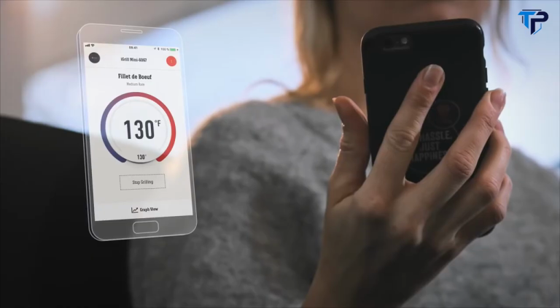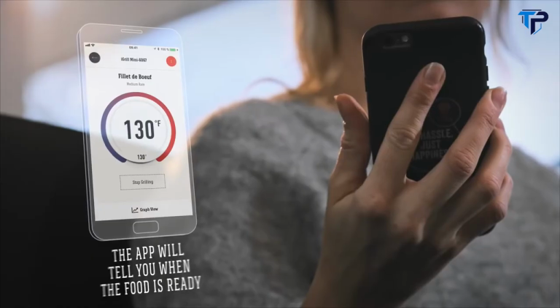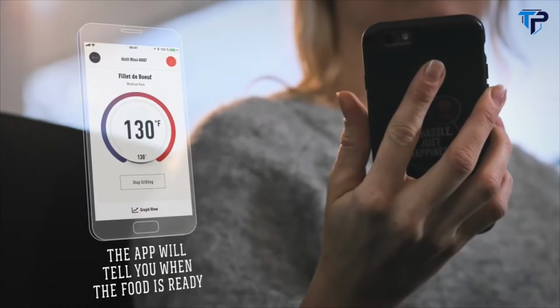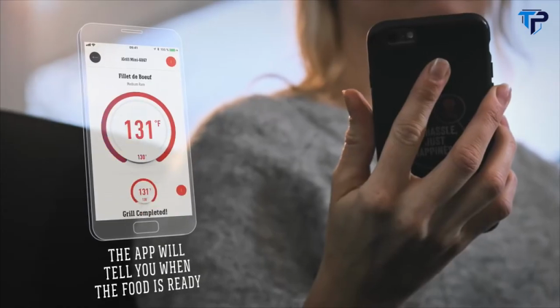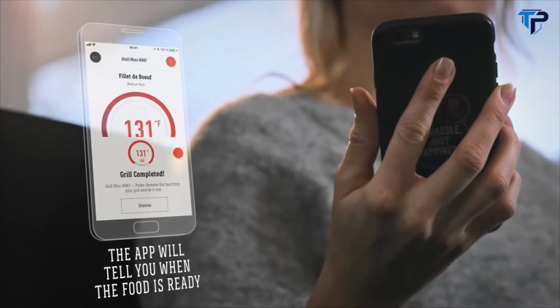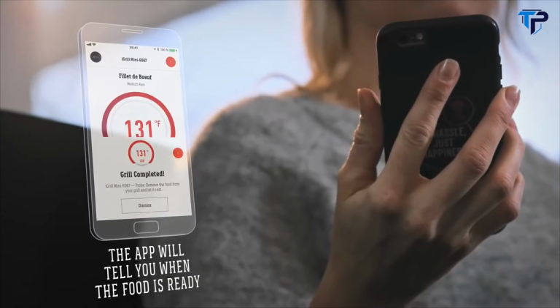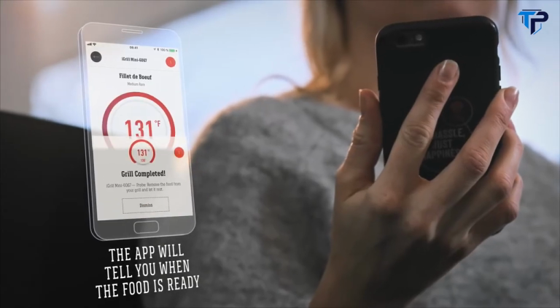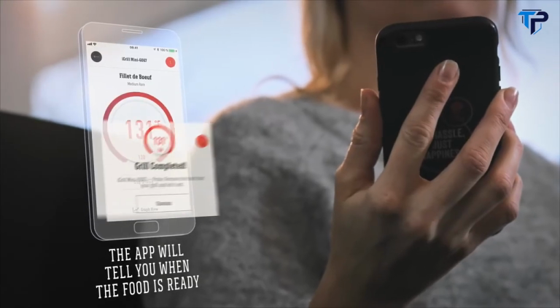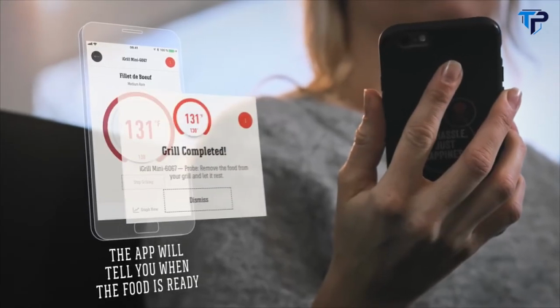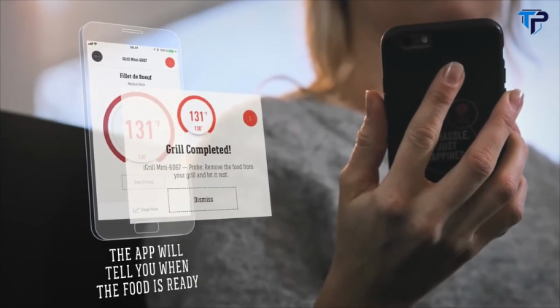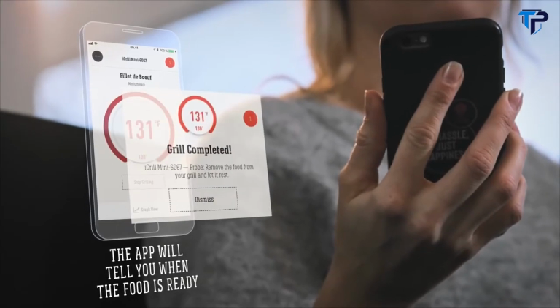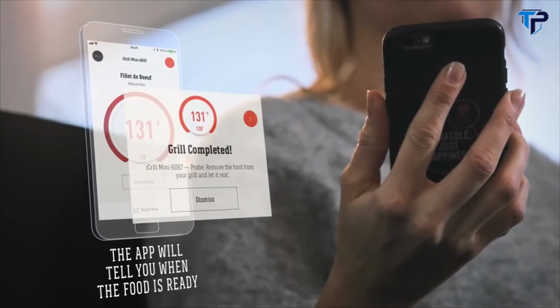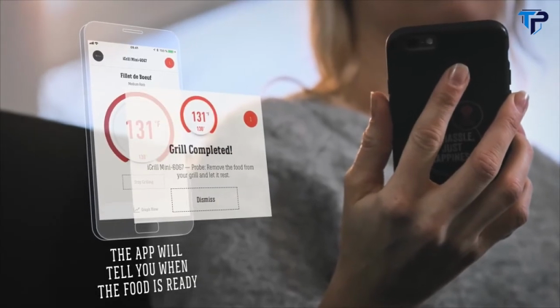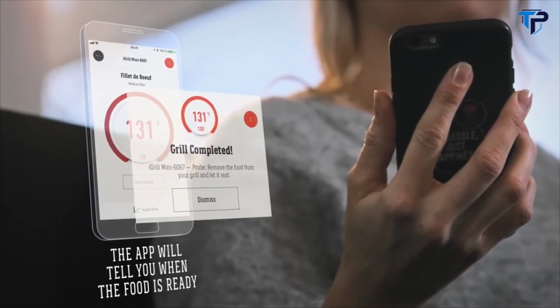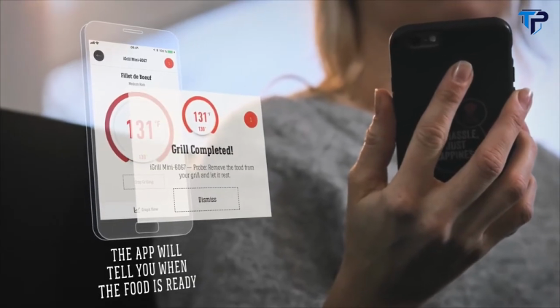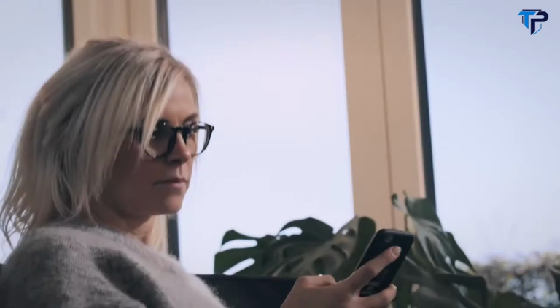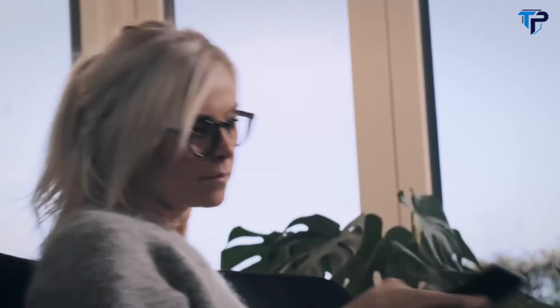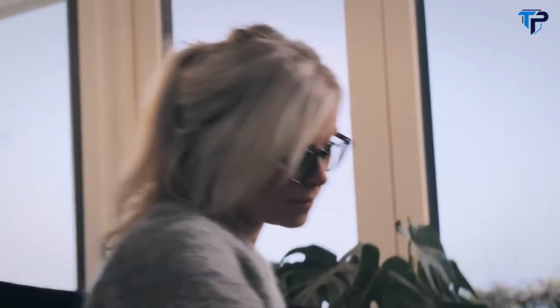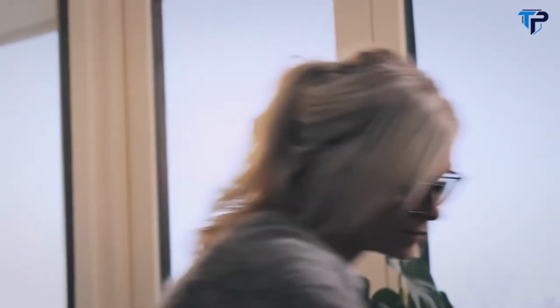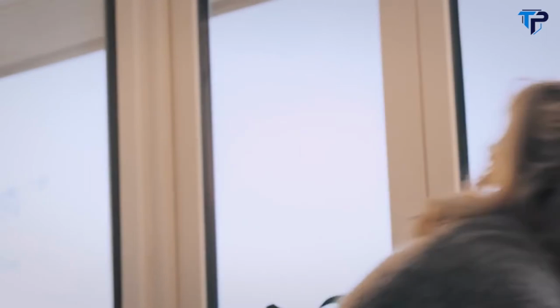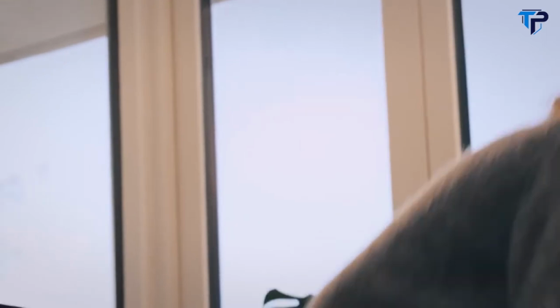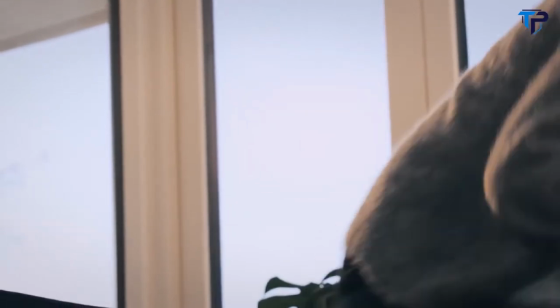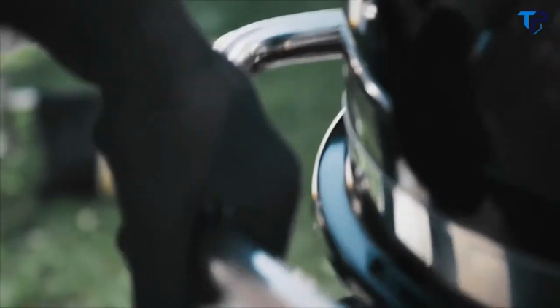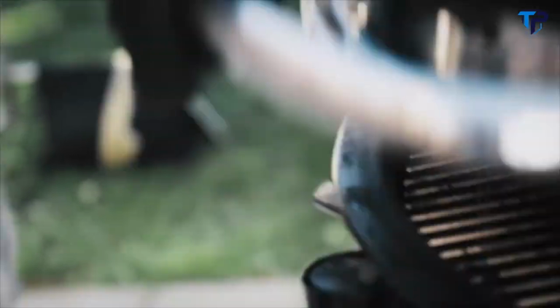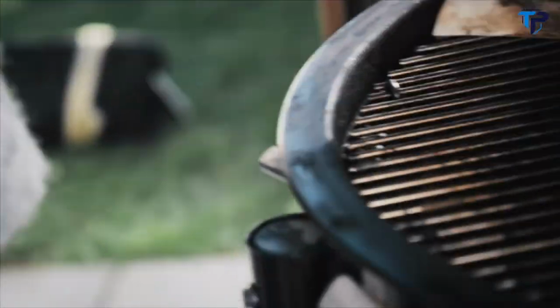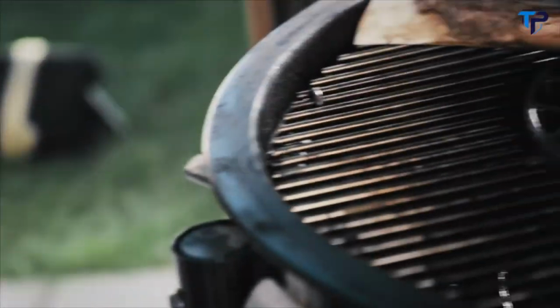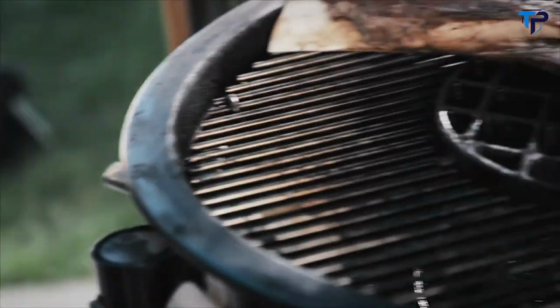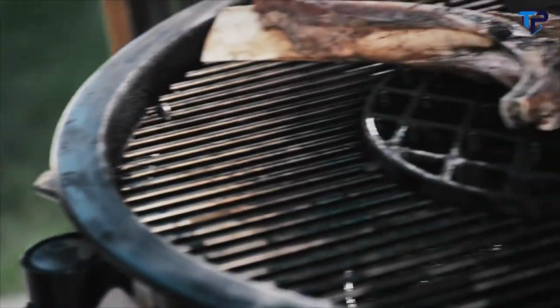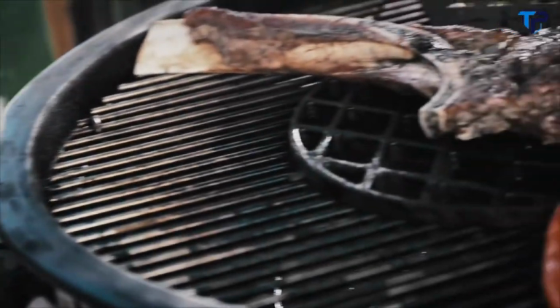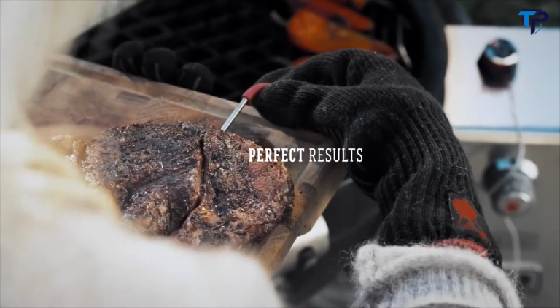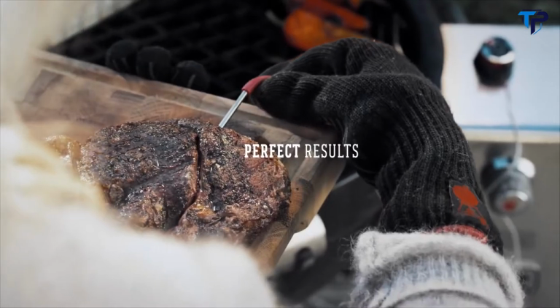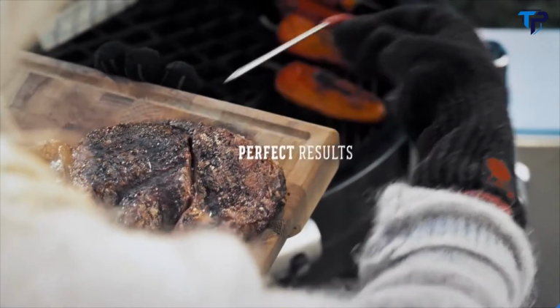Once your food is ready, the iGrill Mini will notify you. Get ready to serve up perfection.